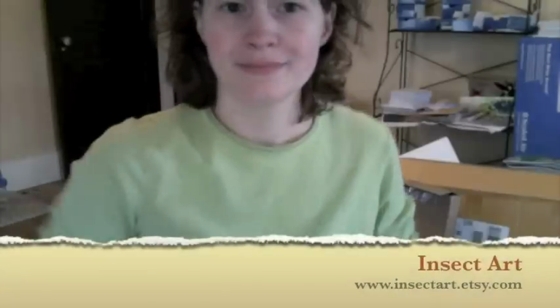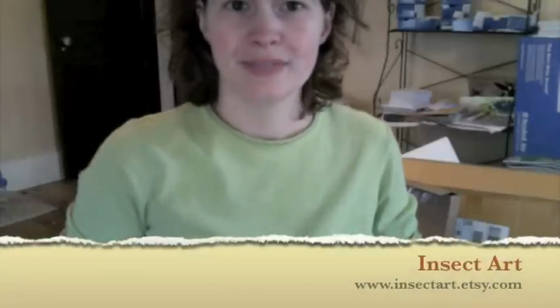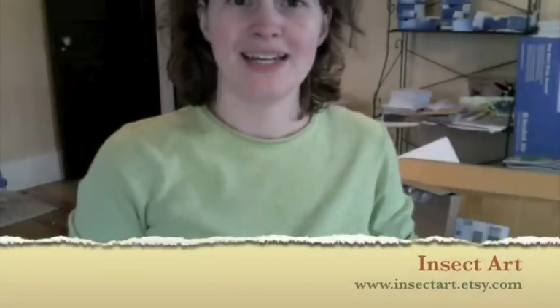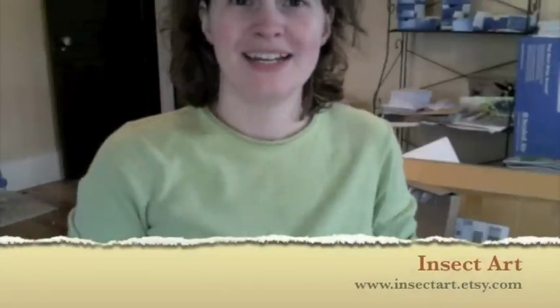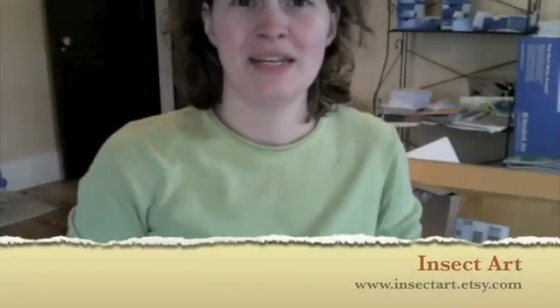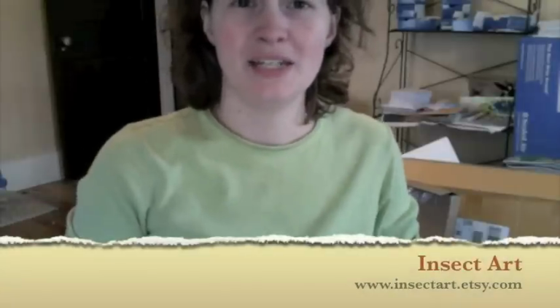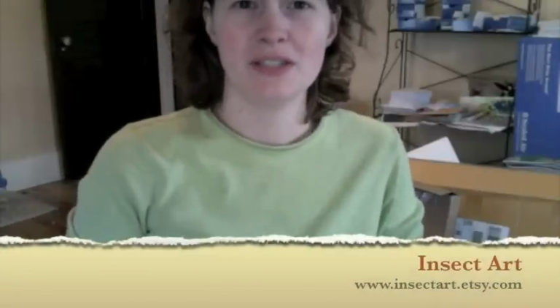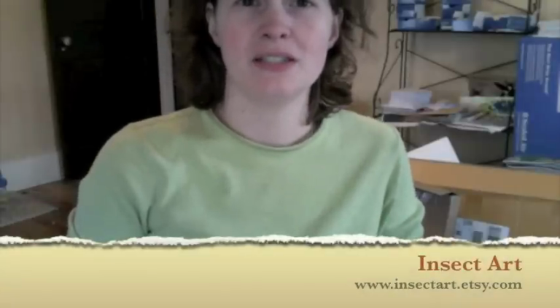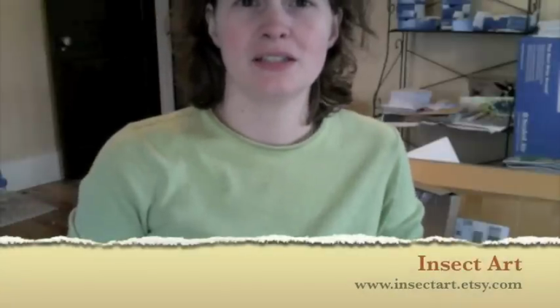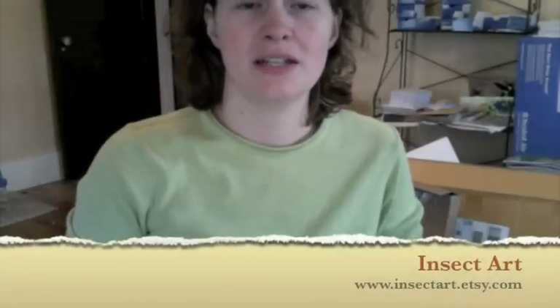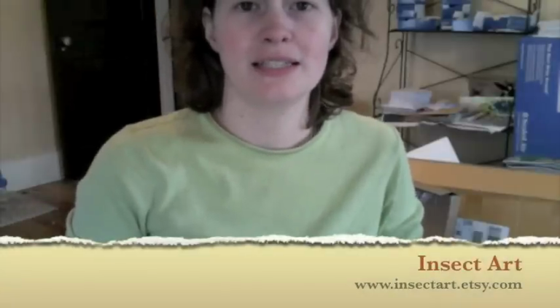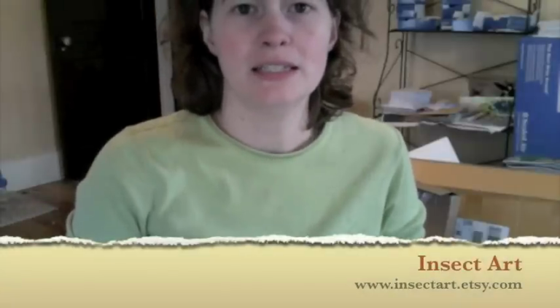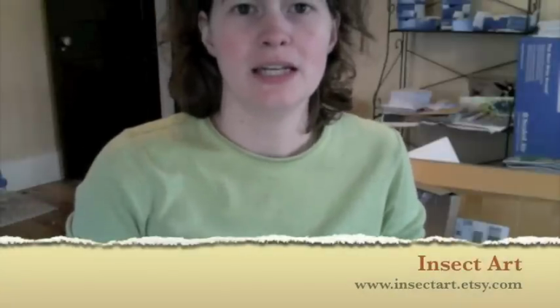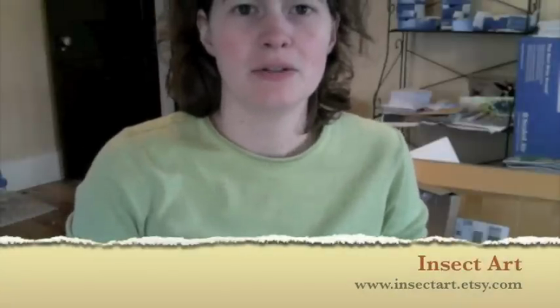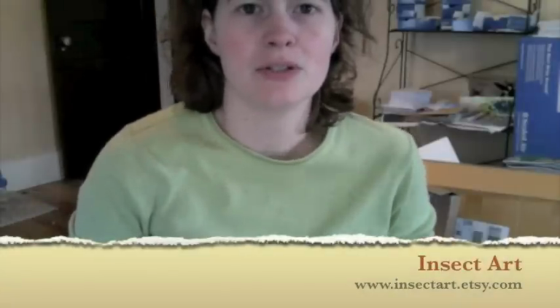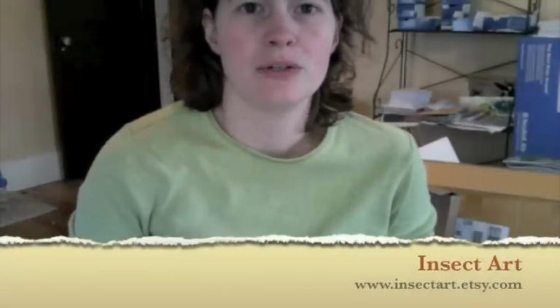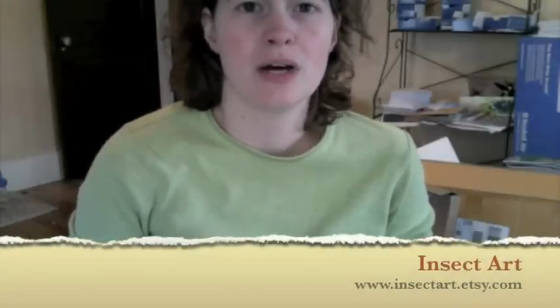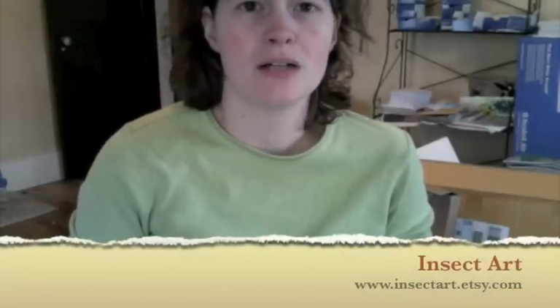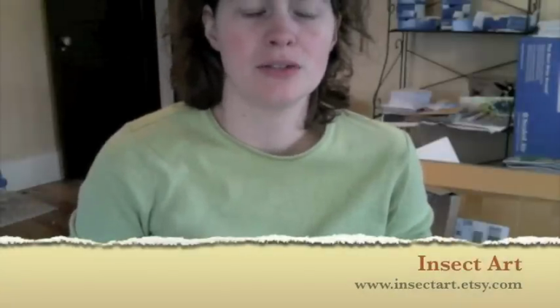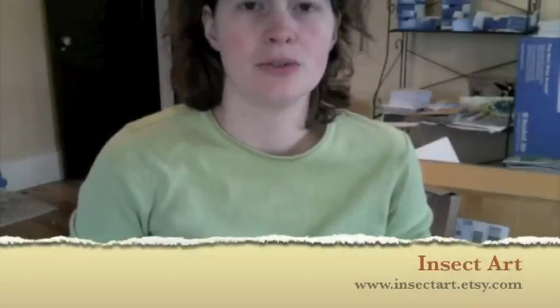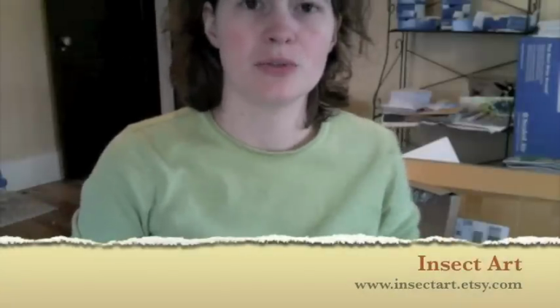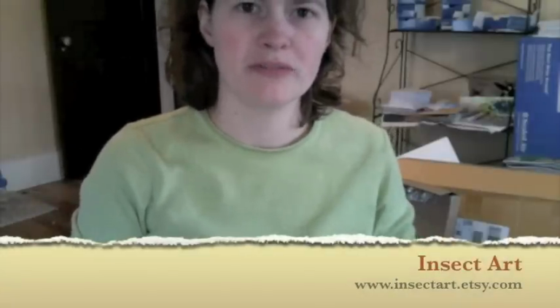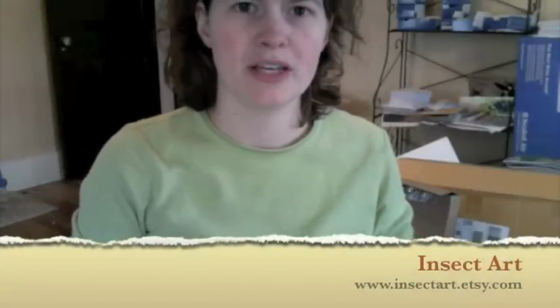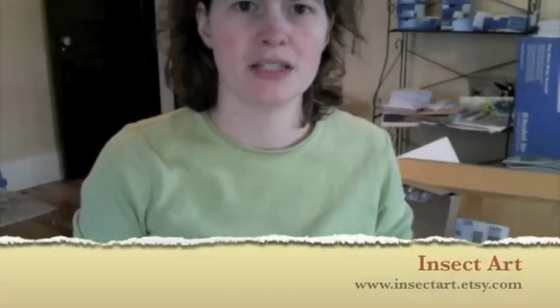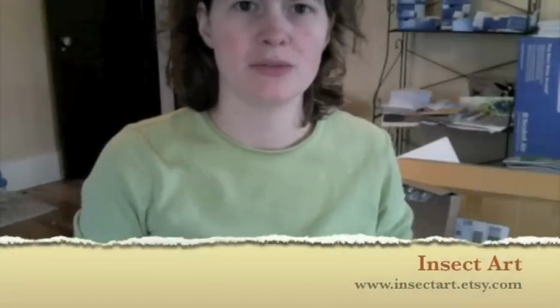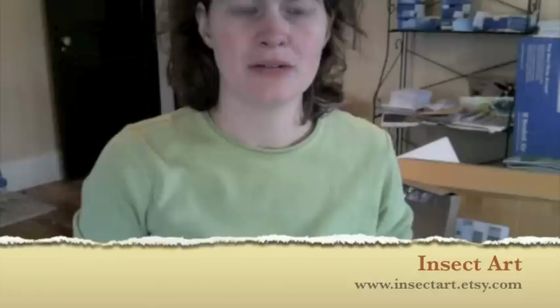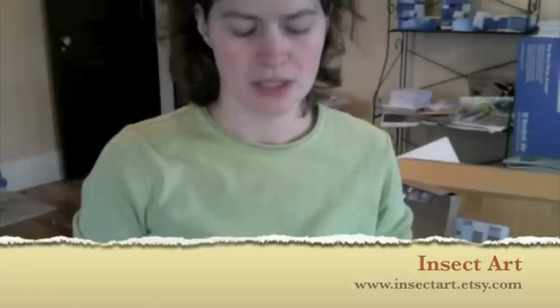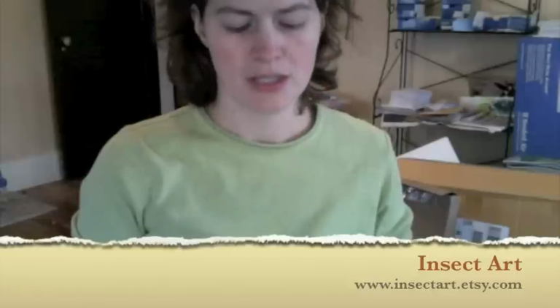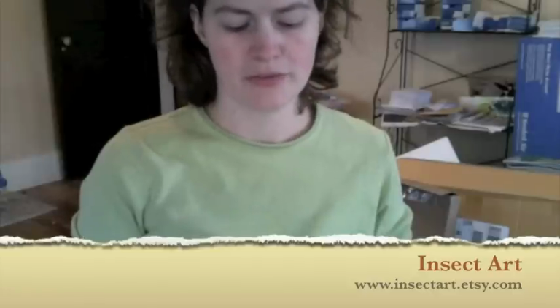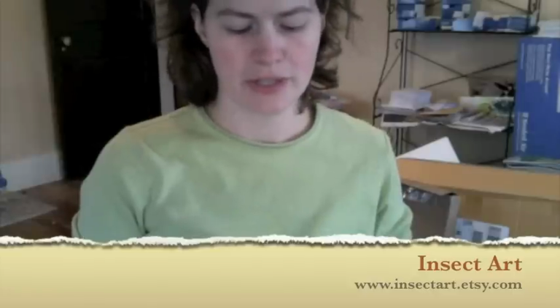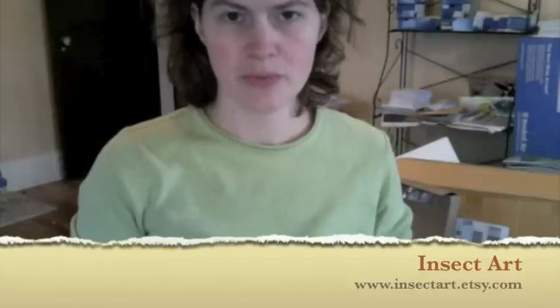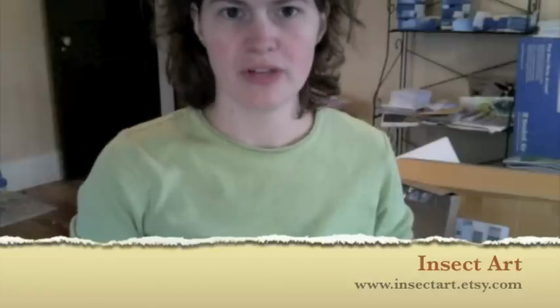Hi, I'm Katie with Insect Art, and today I'm going to show you how to use your butterfly kit to mount your very own butterflies.